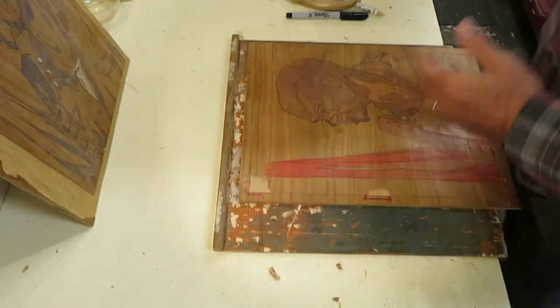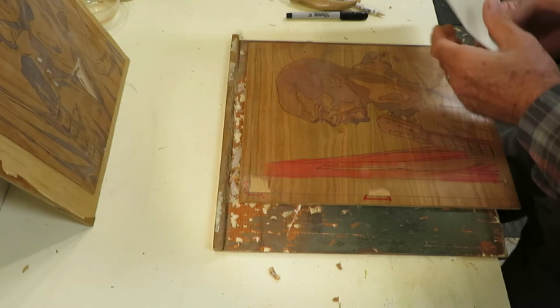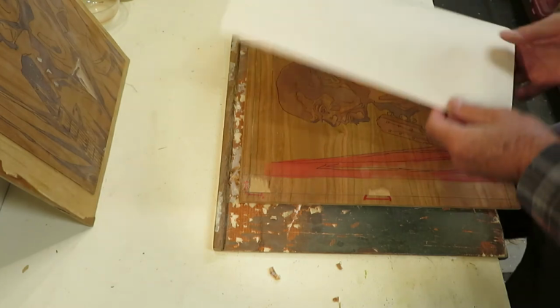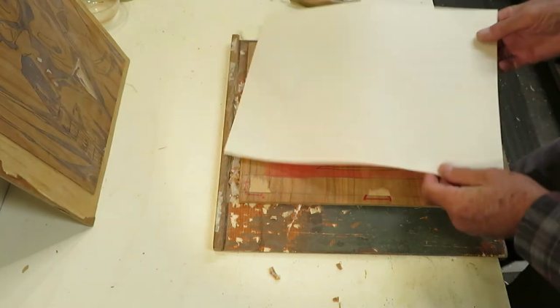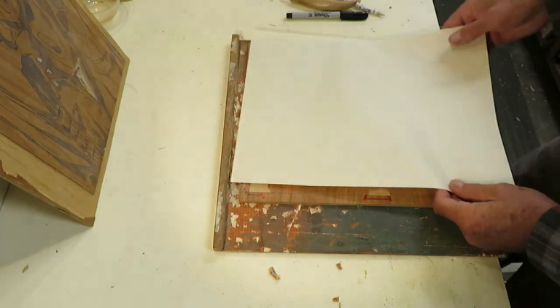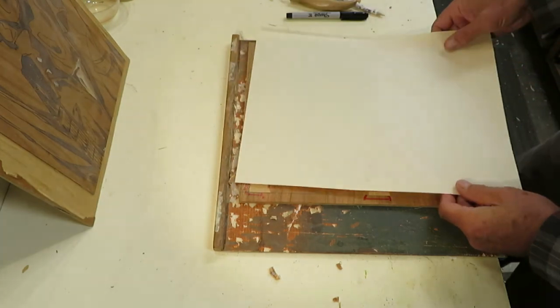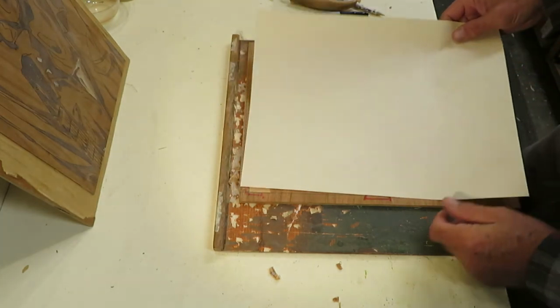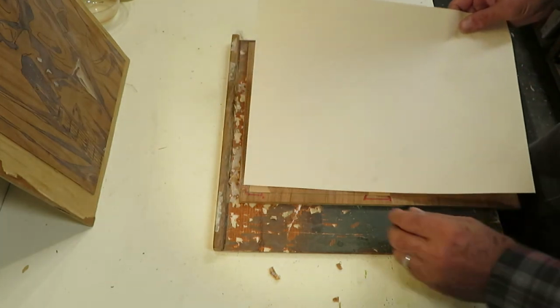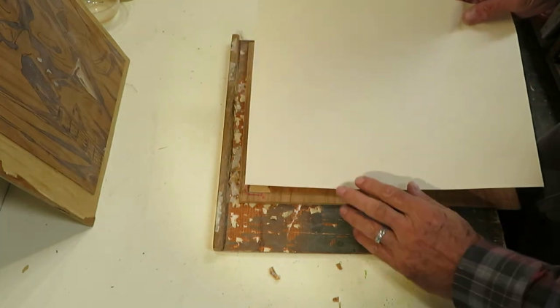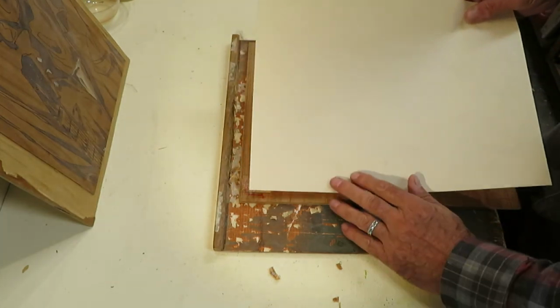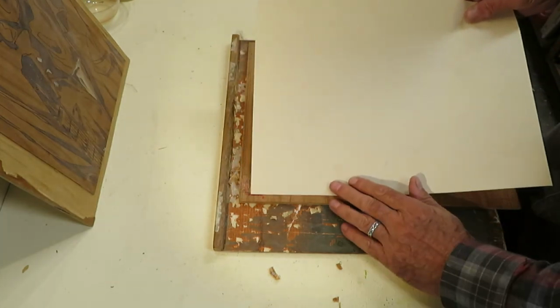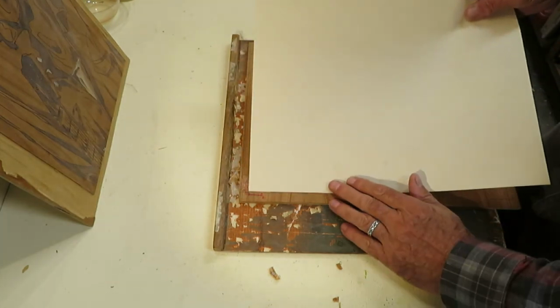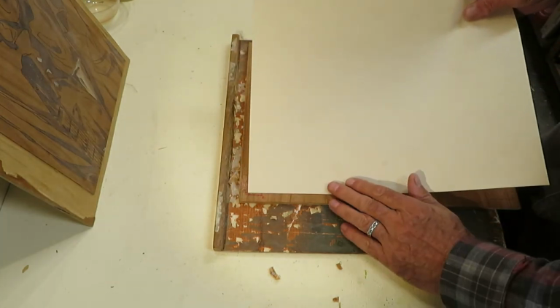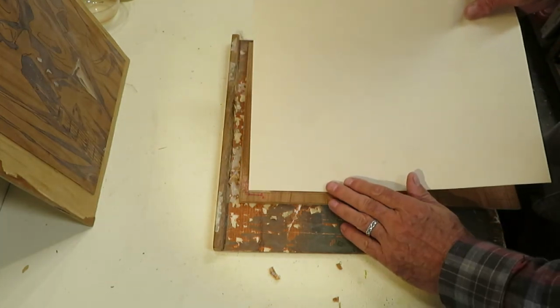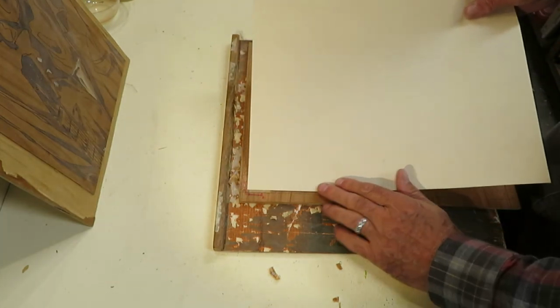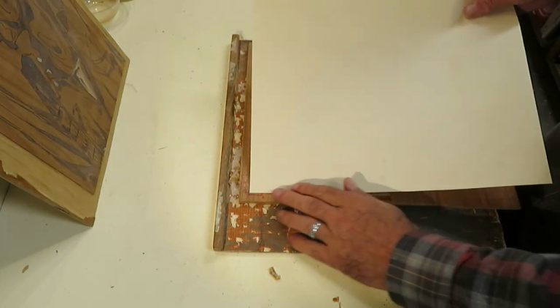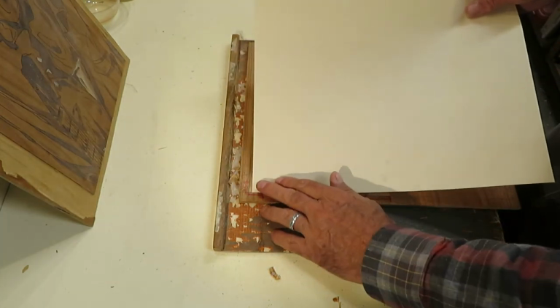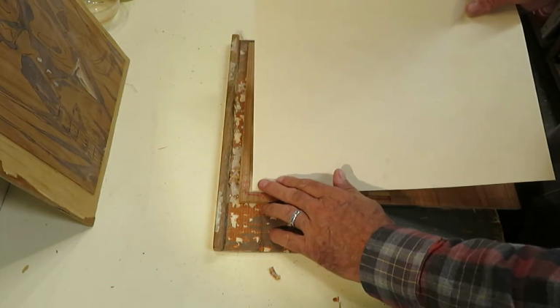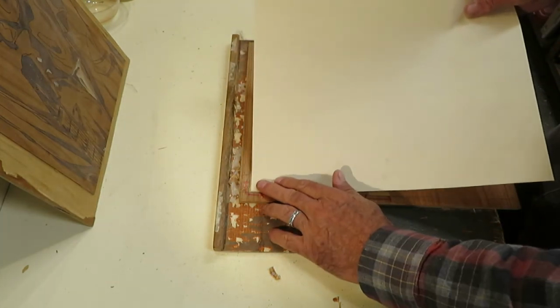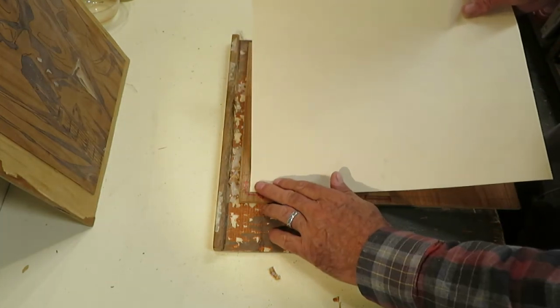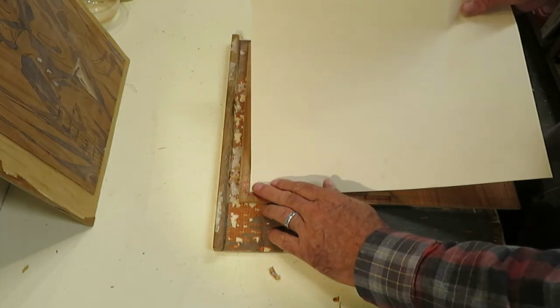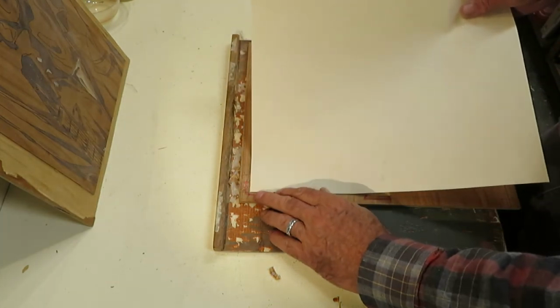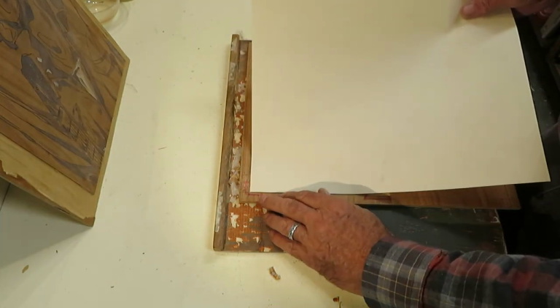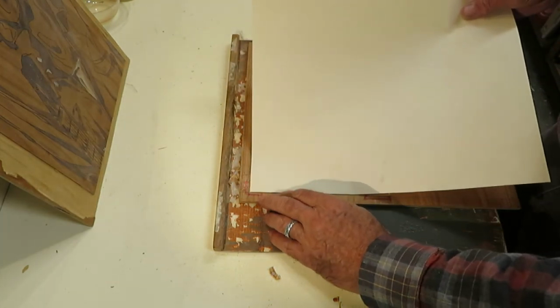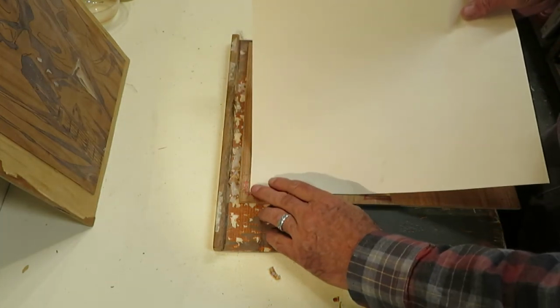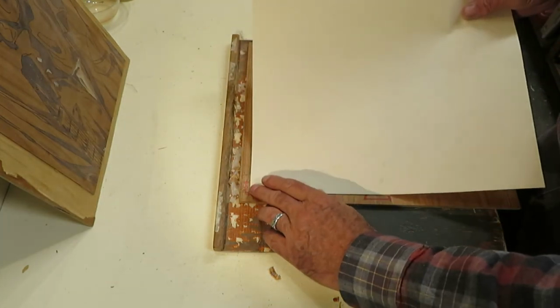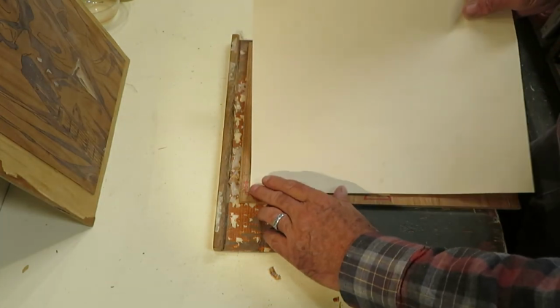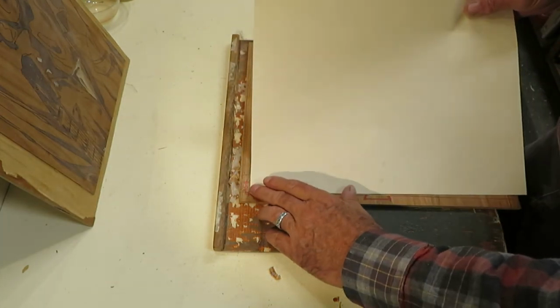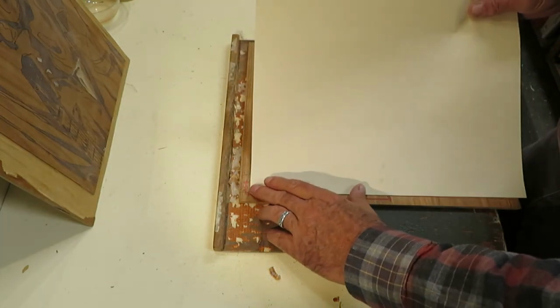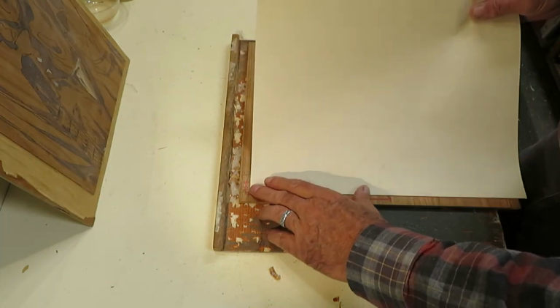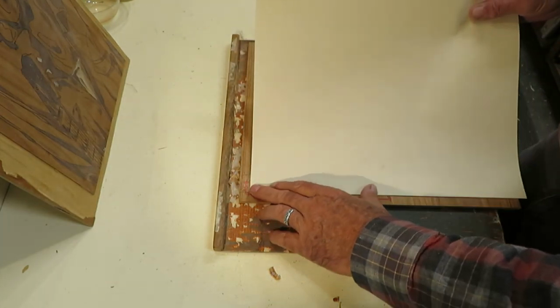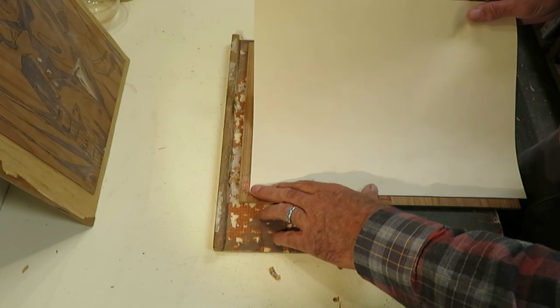So that's how the paper will fit in. And voila.